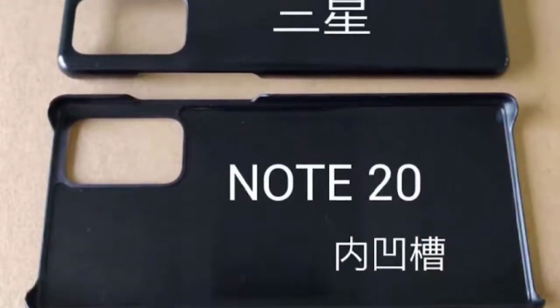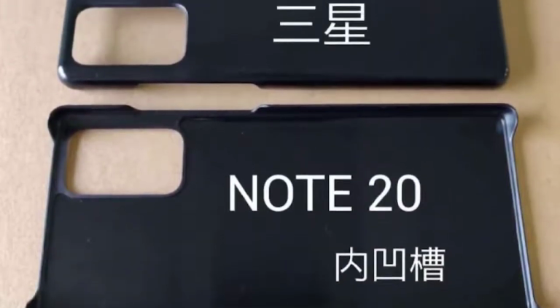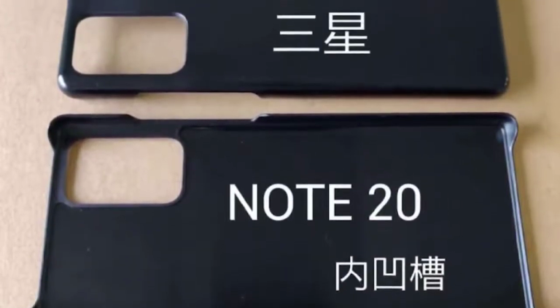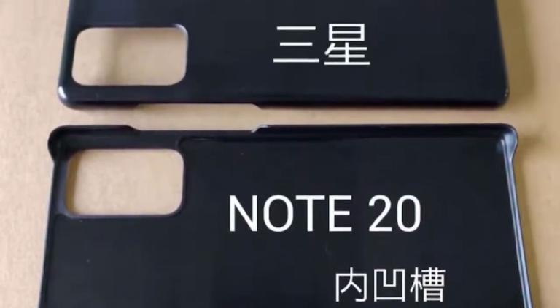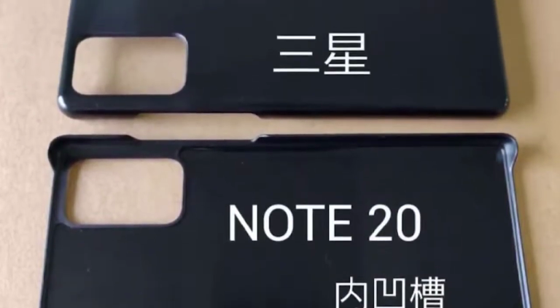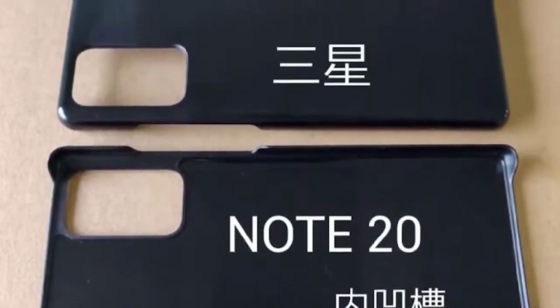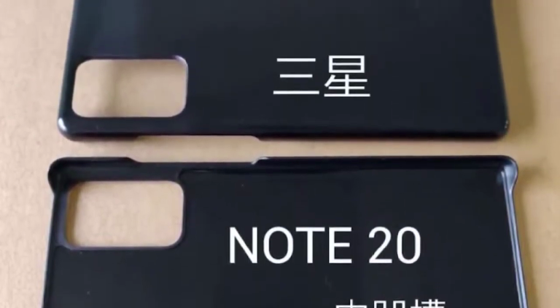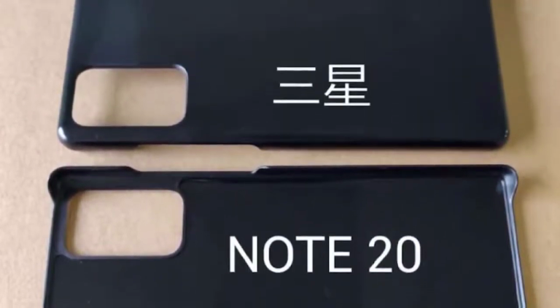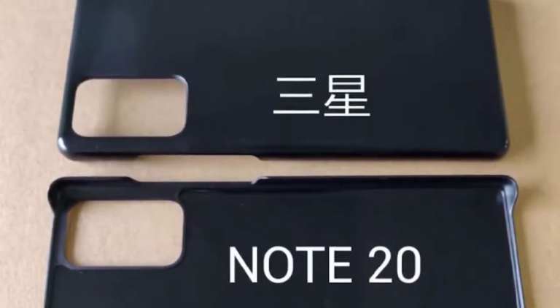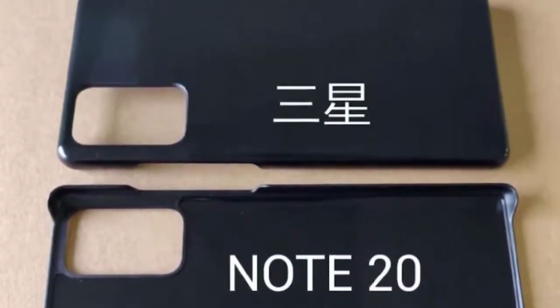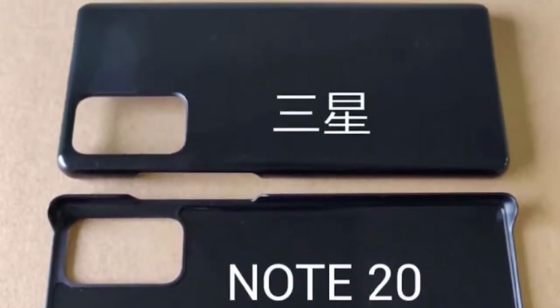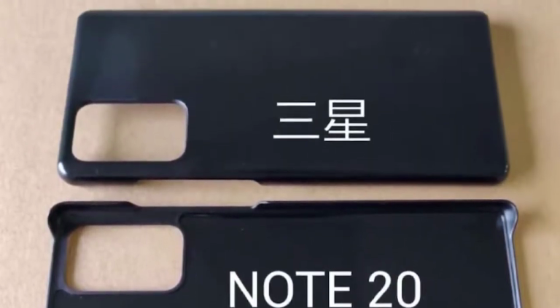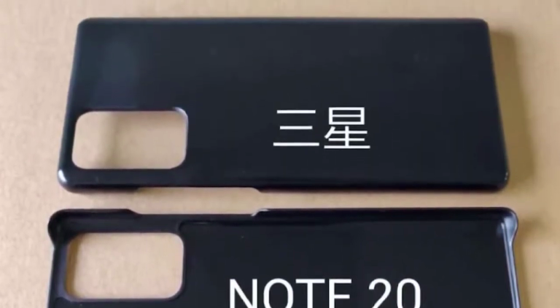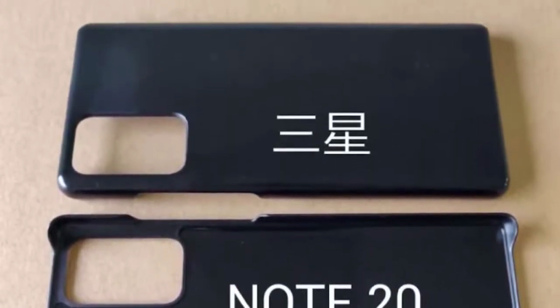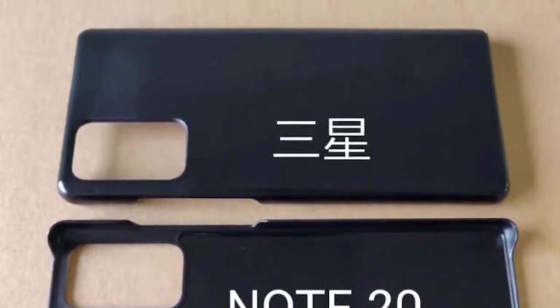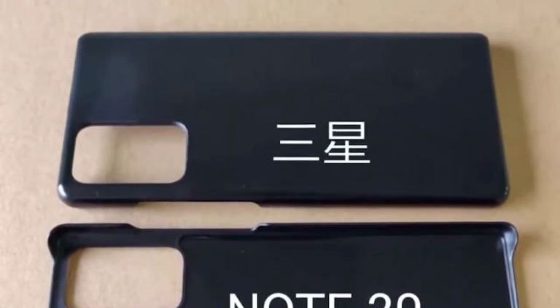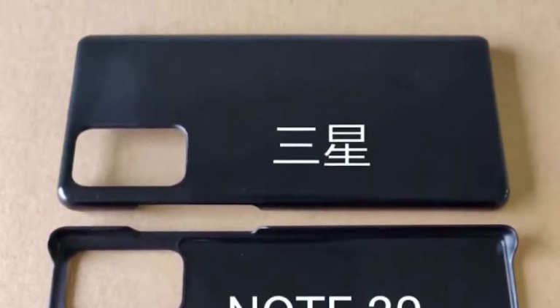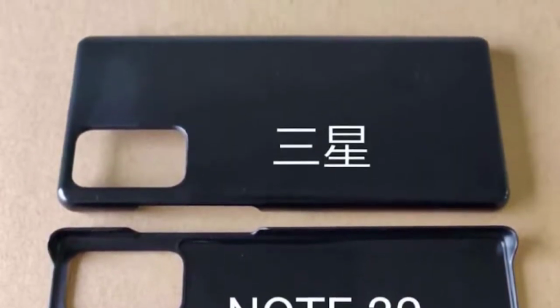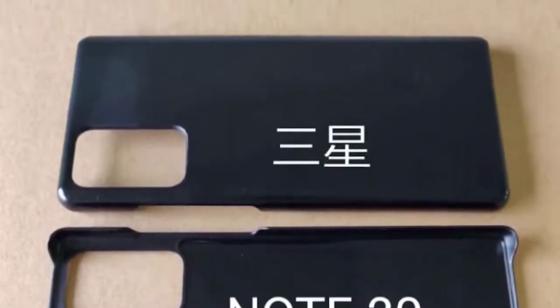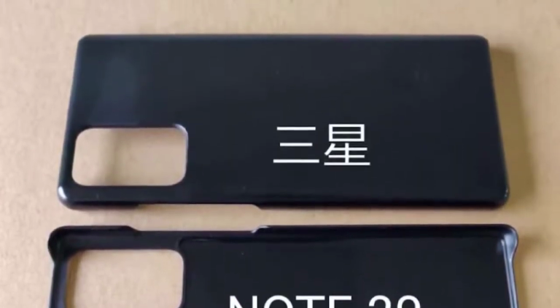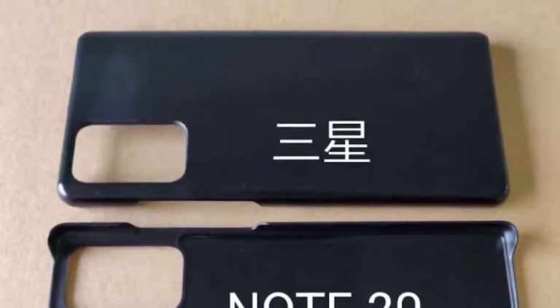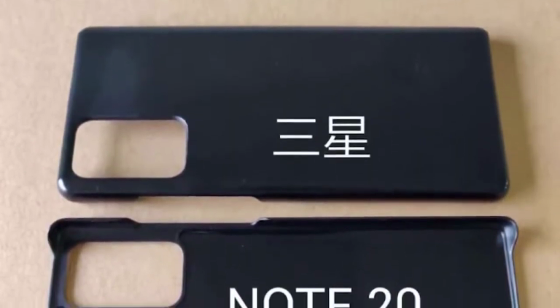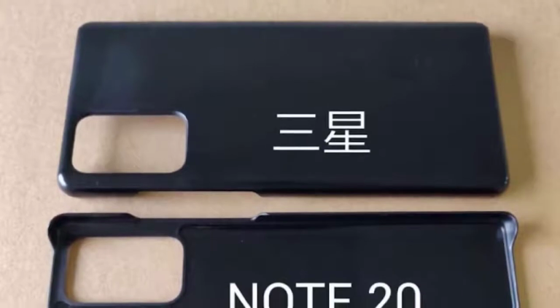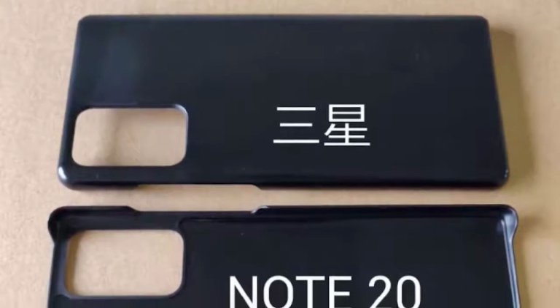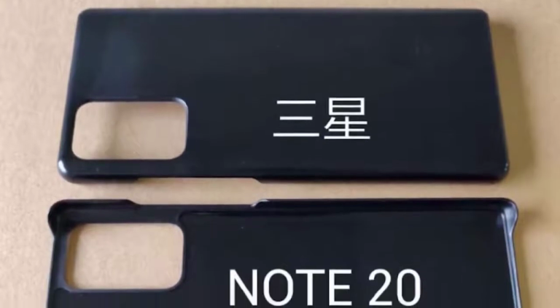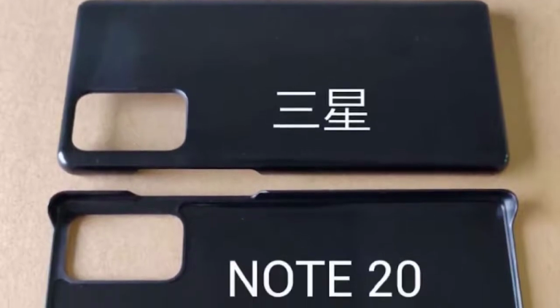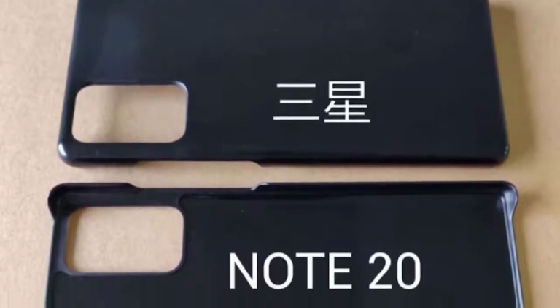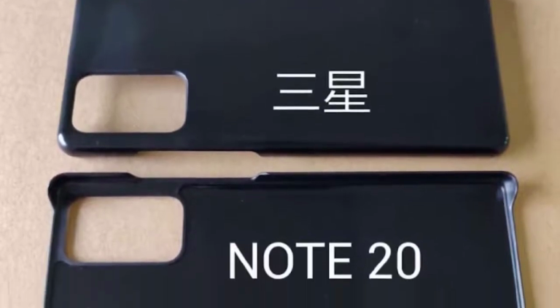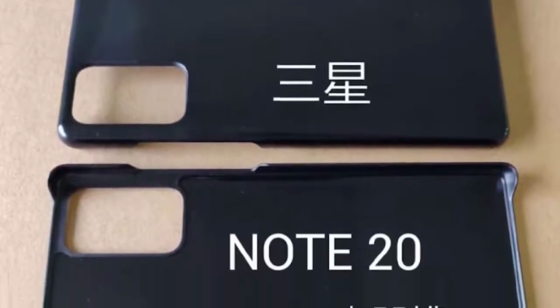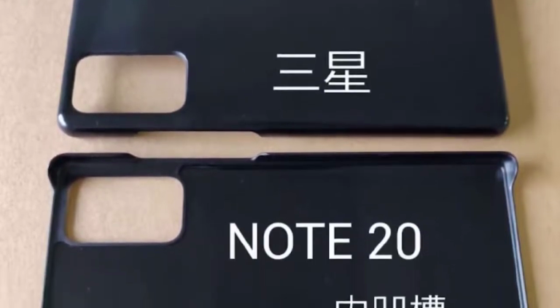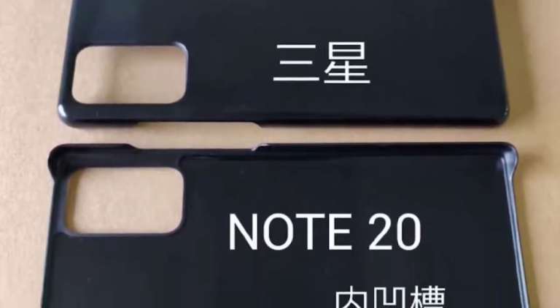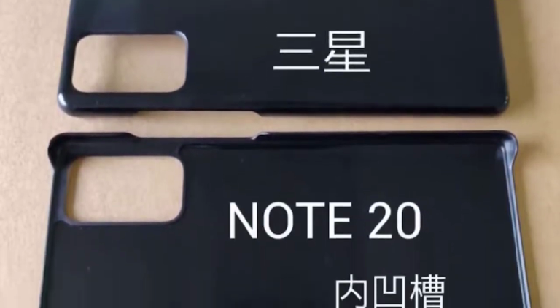The report states that the announcement is set for August 5th, with the release date of the Galaxy Note 20 and the Galaxy Note 20 Ultra expected to be on August 20th.